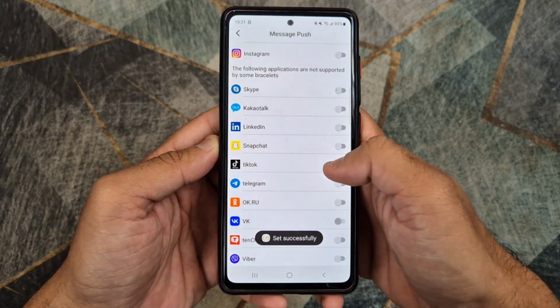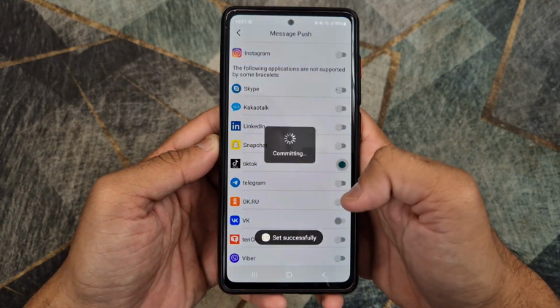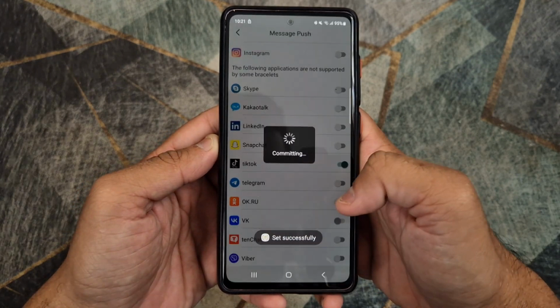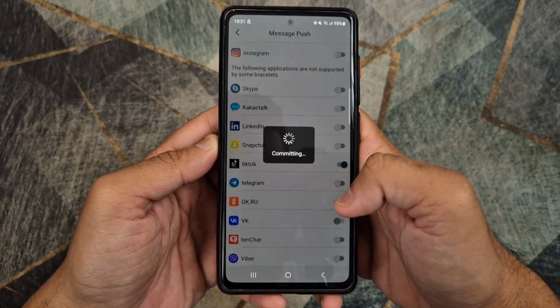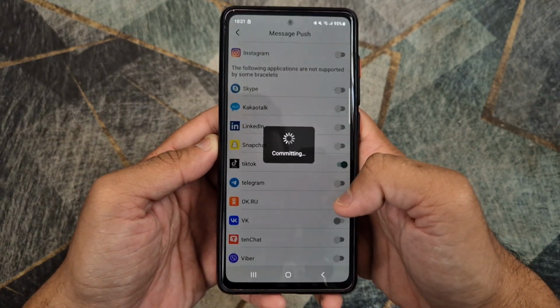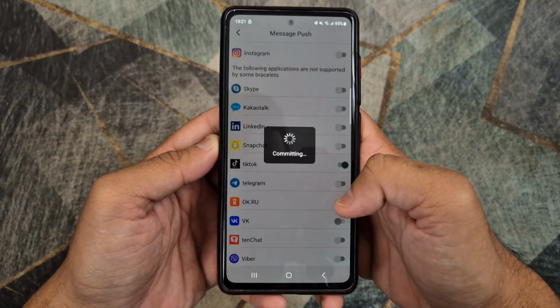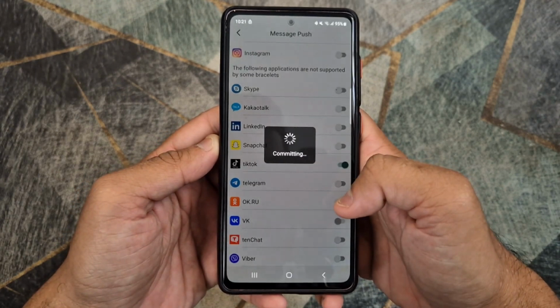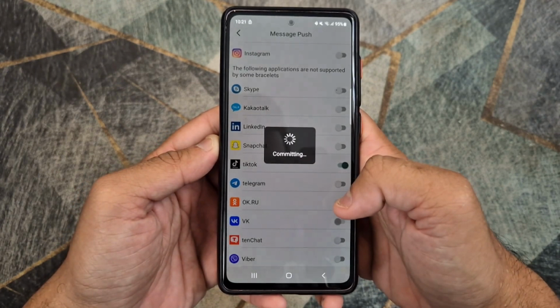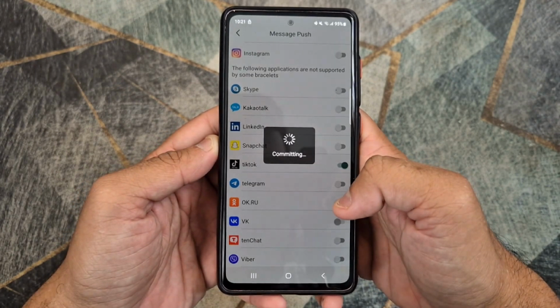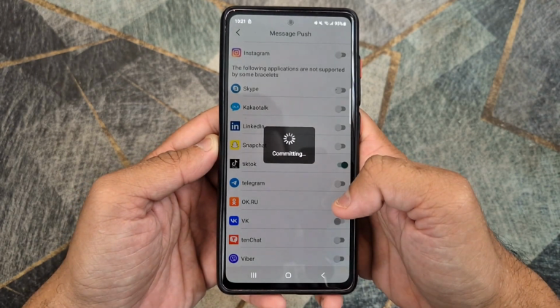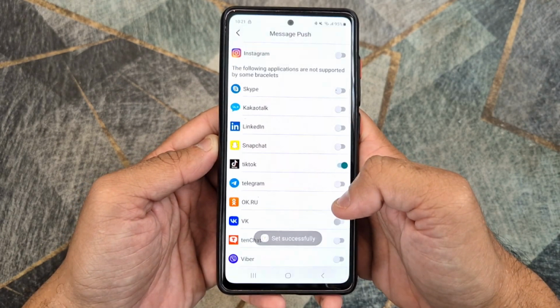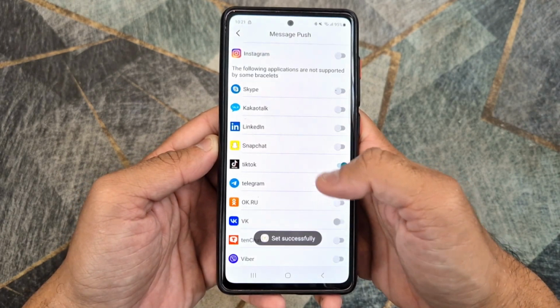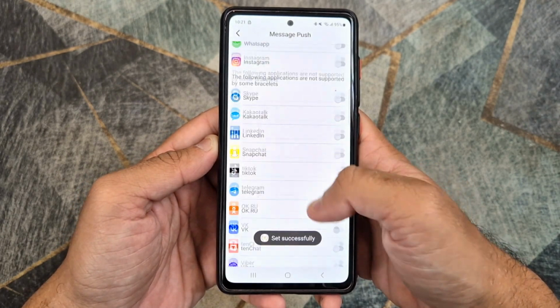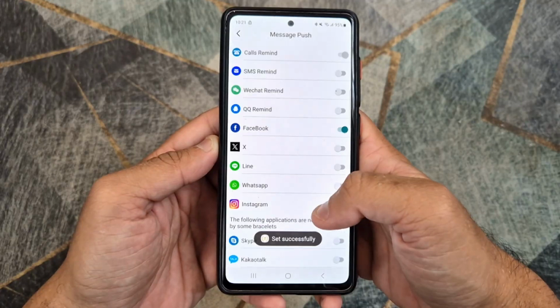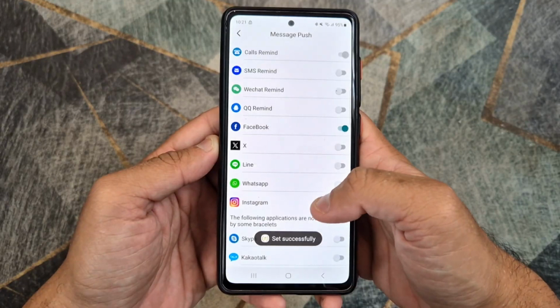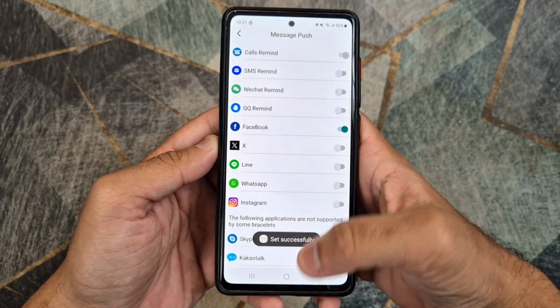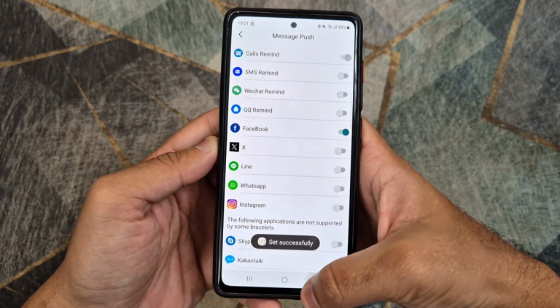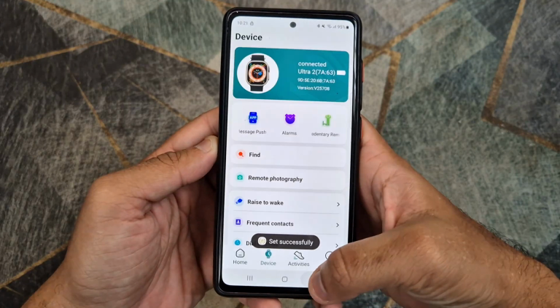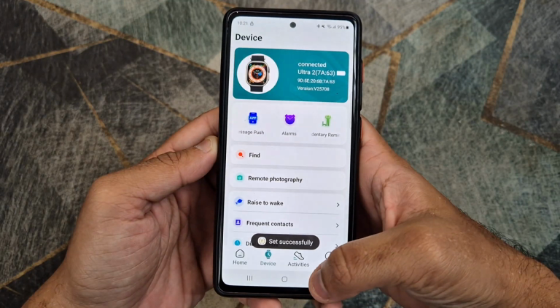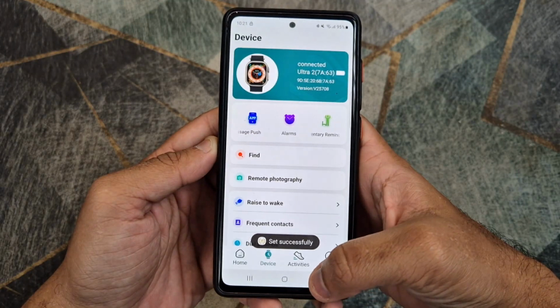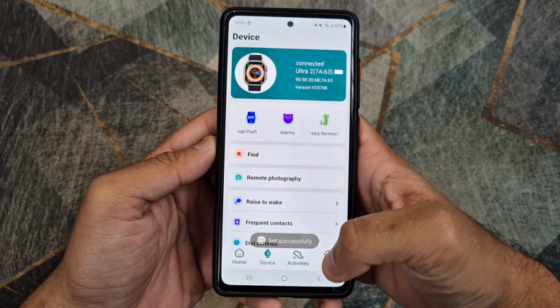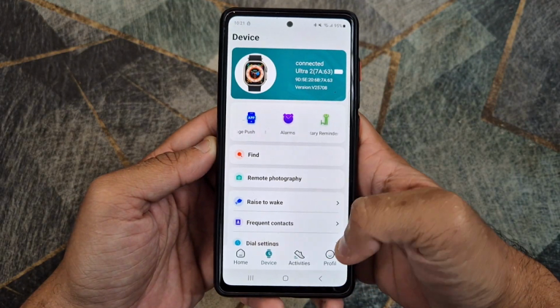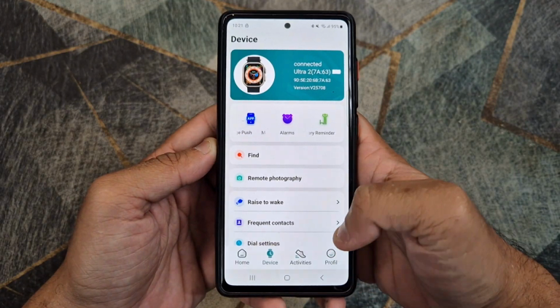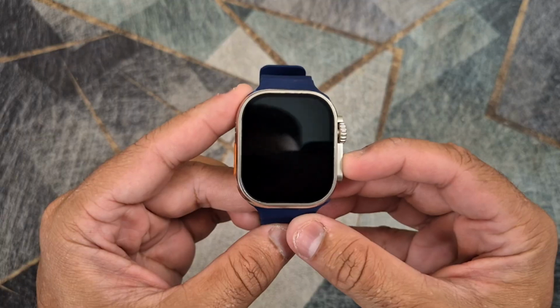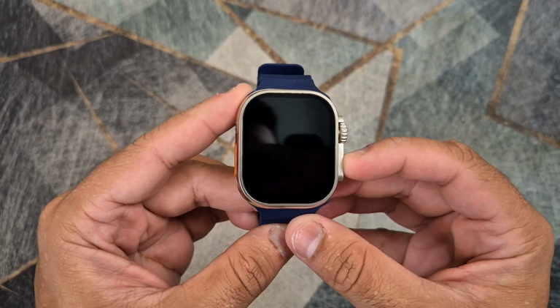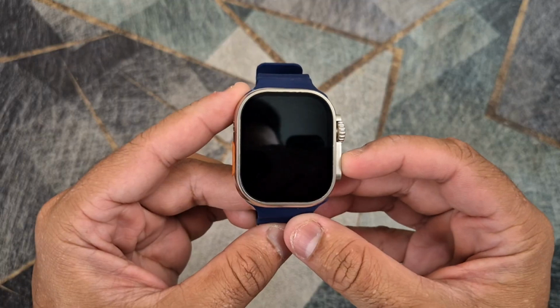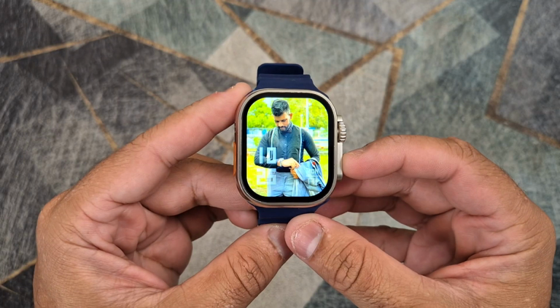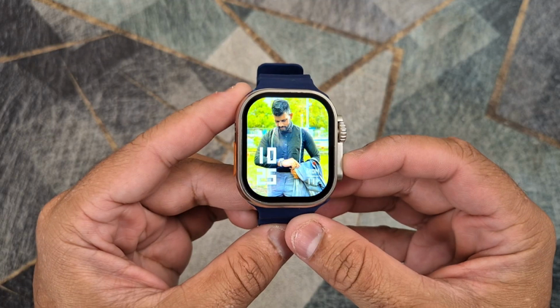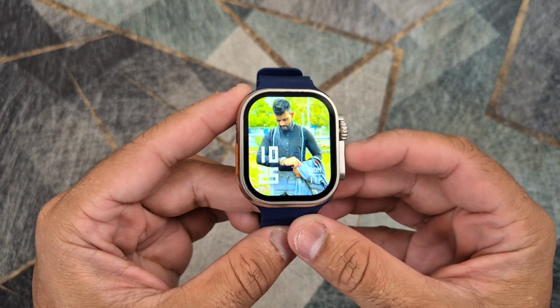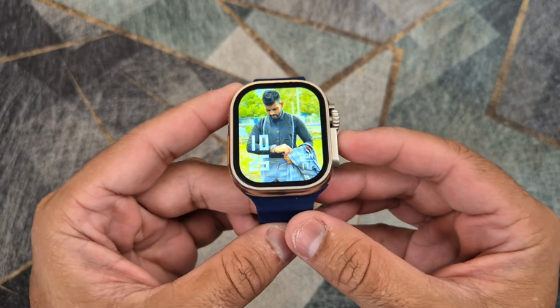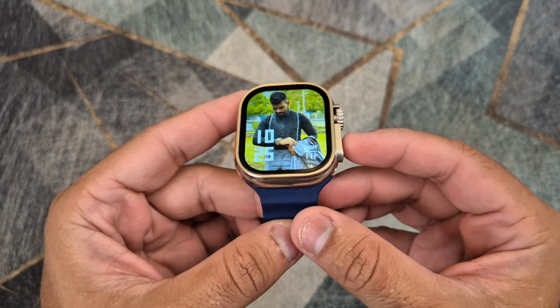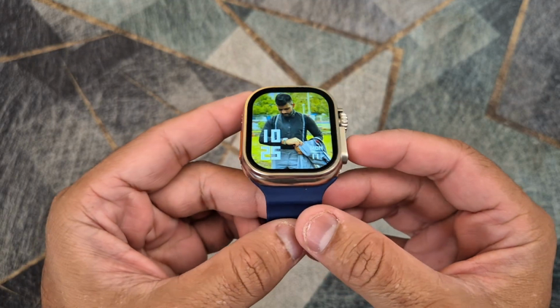Here is a video on how to change the wallpaper on the smartwatch. Thank you for watching and please subscribe to my channel.